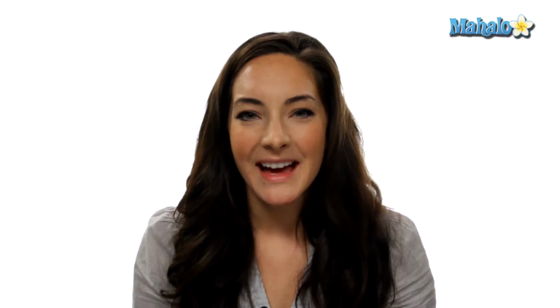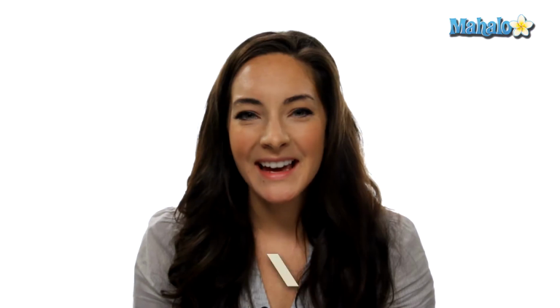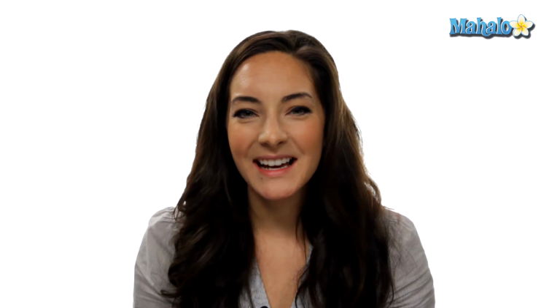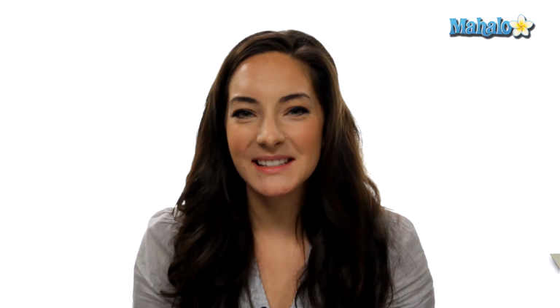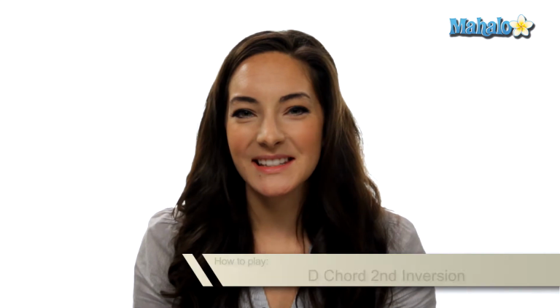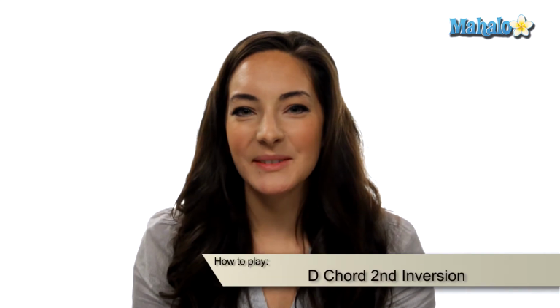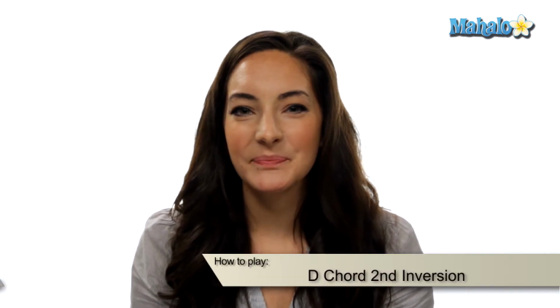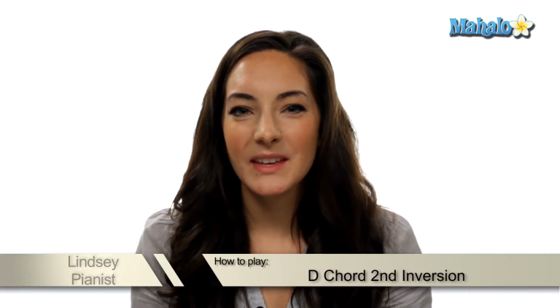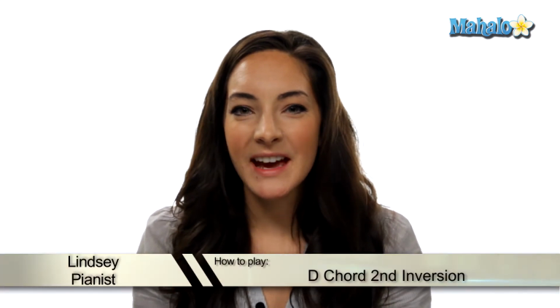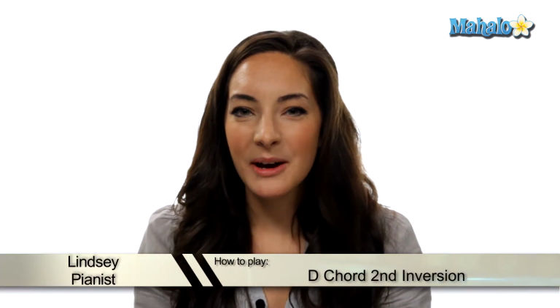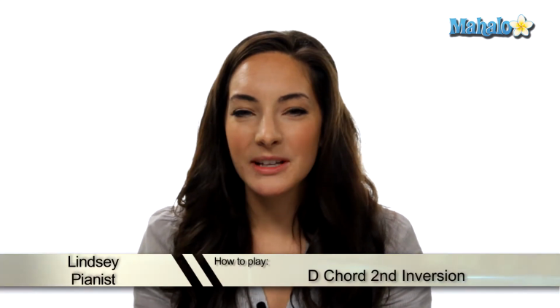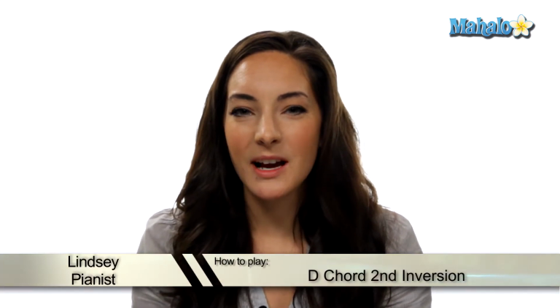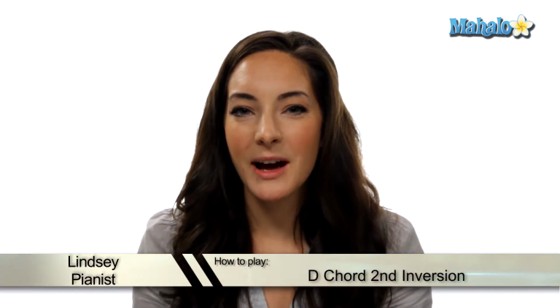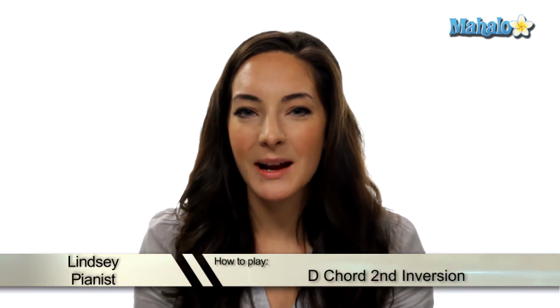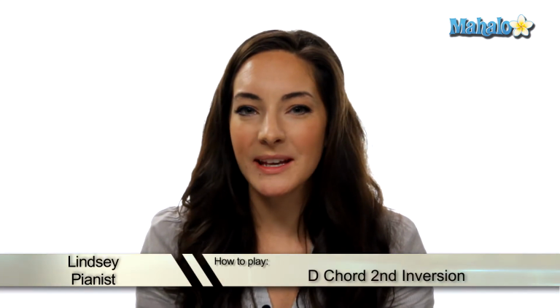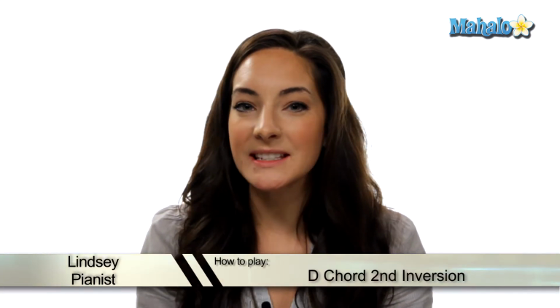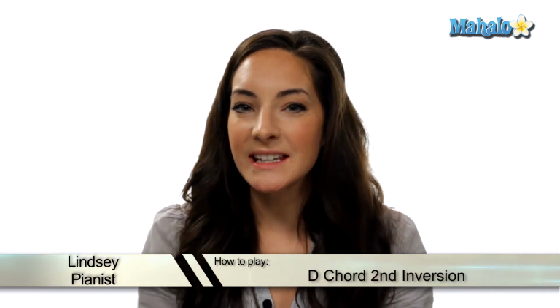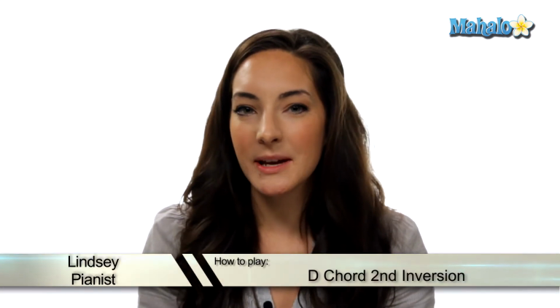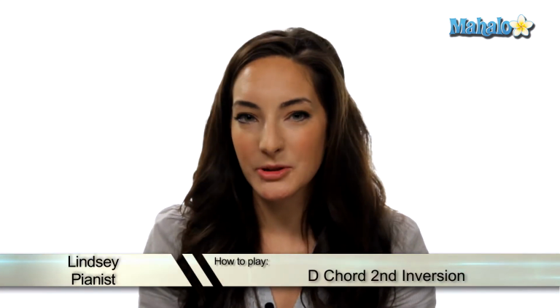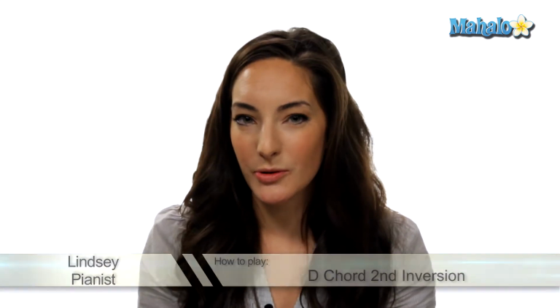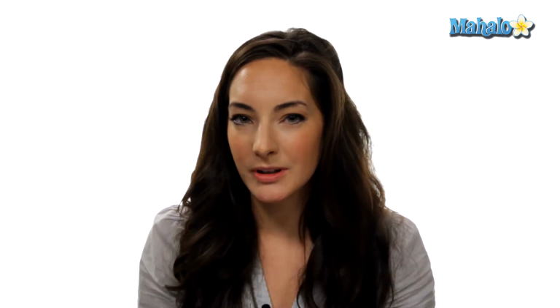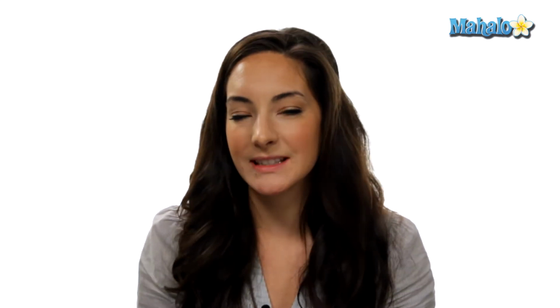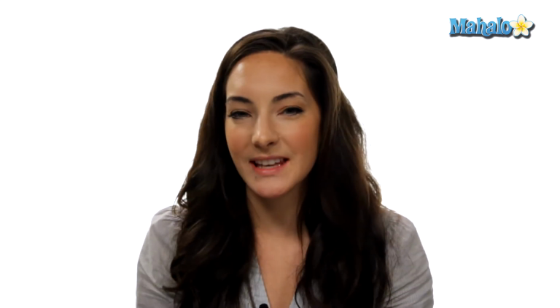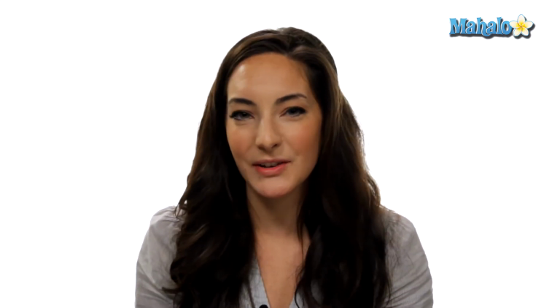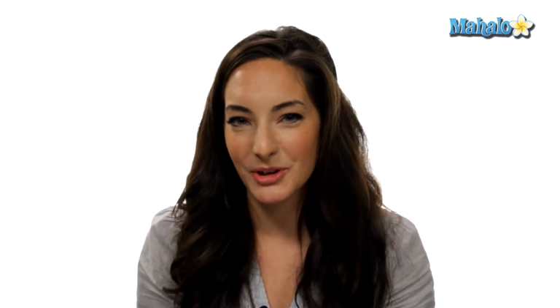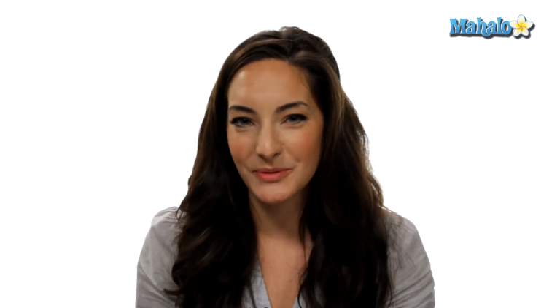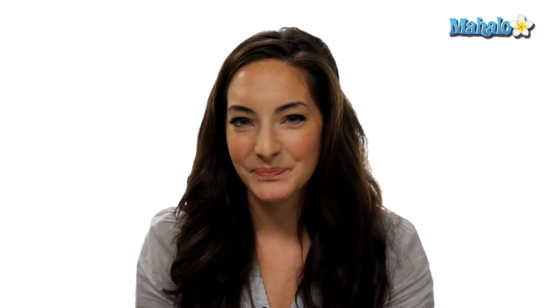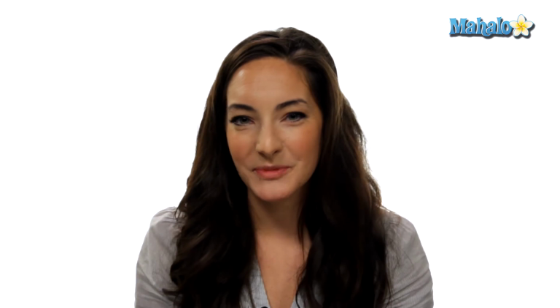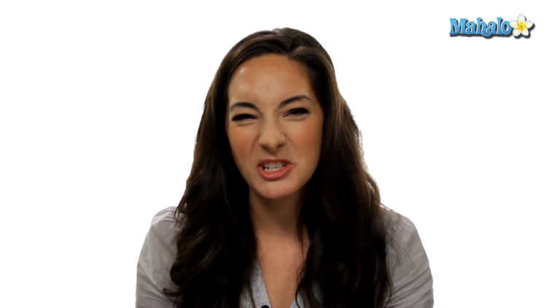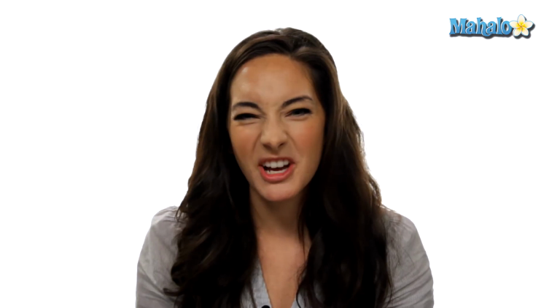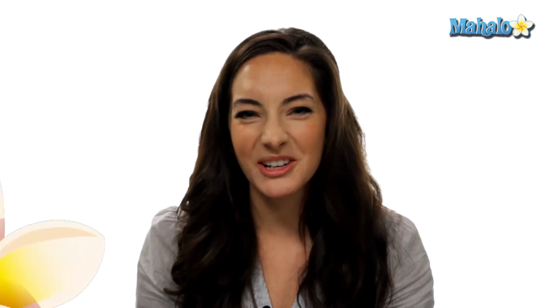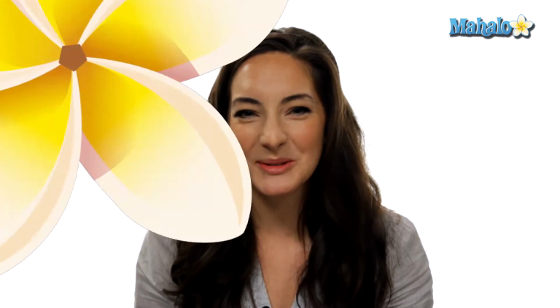Hey guys, it's Lindsay. Now we're going to talk about how to play a D major chord in second inversion. Let me show you how it goes.